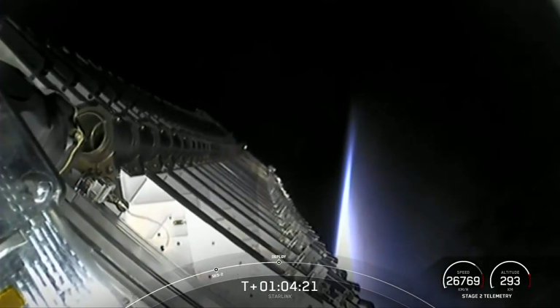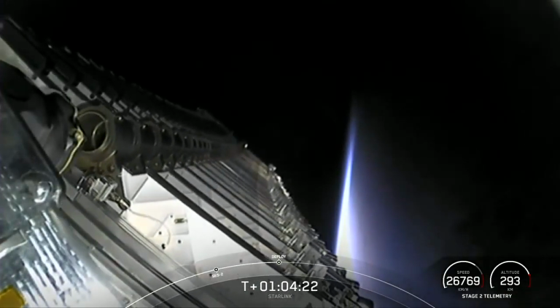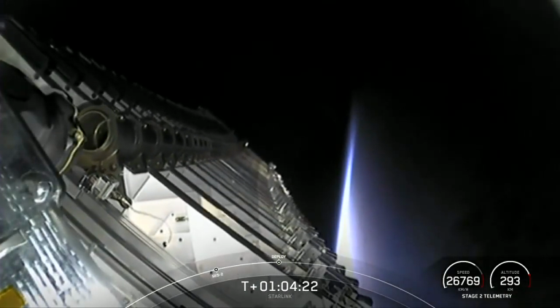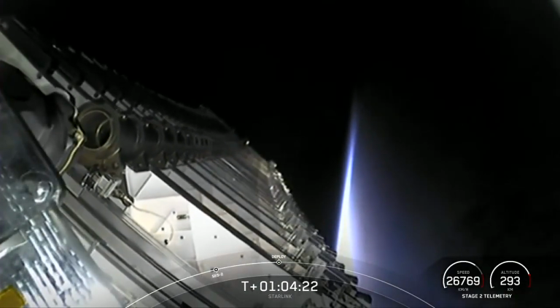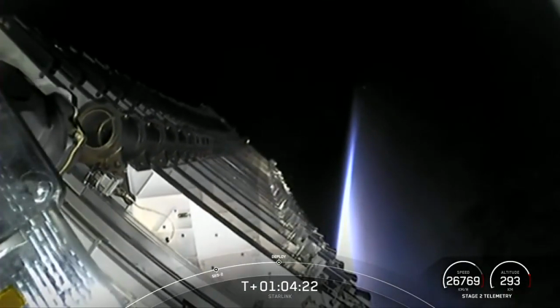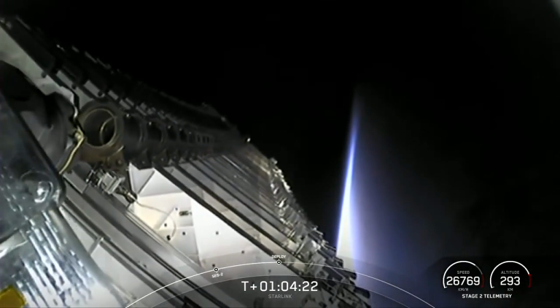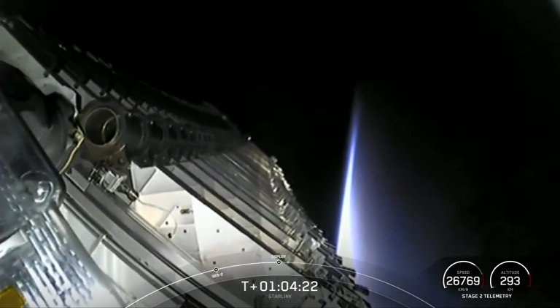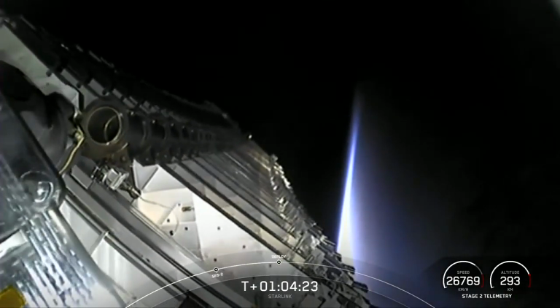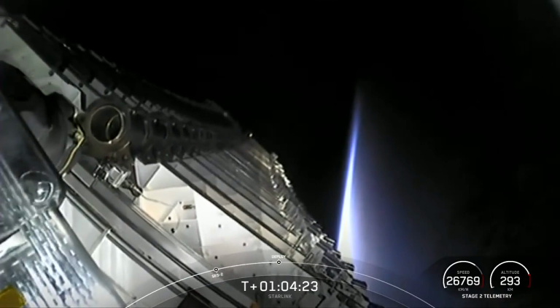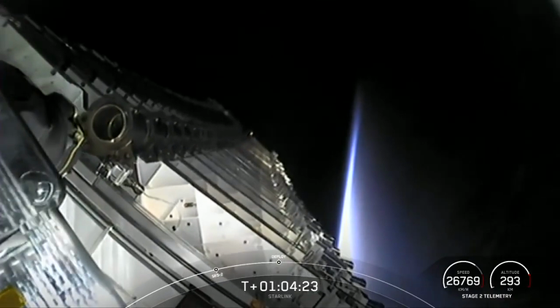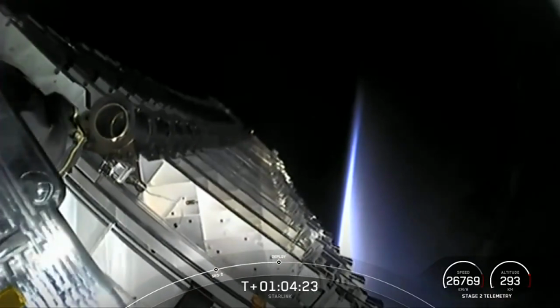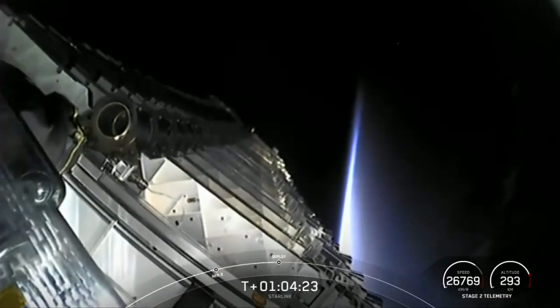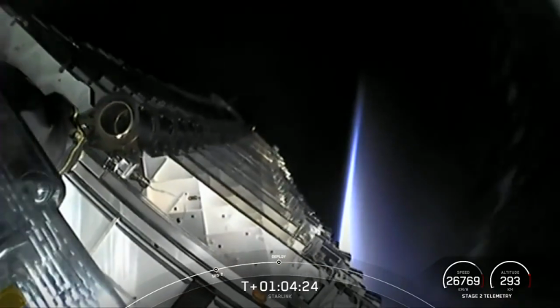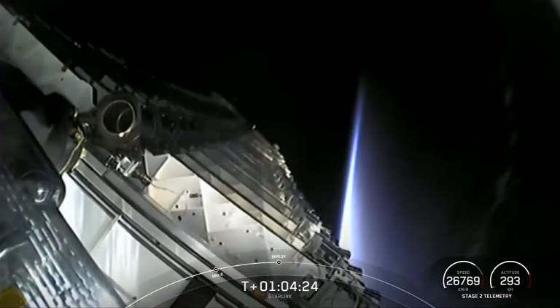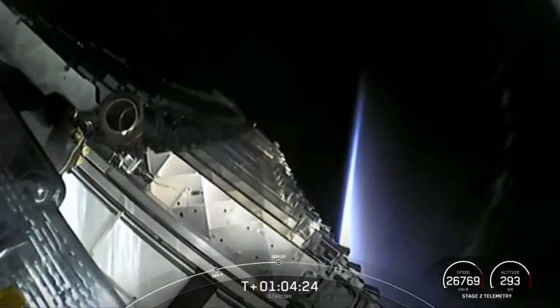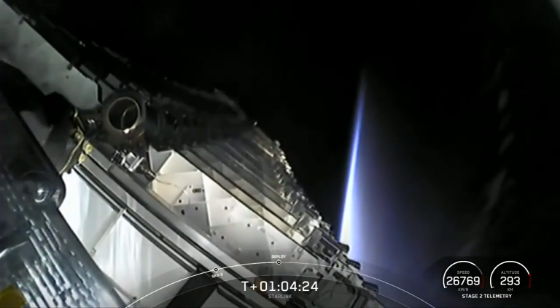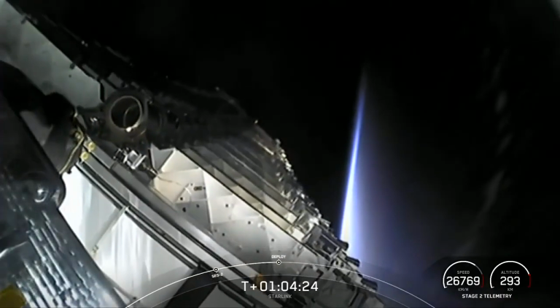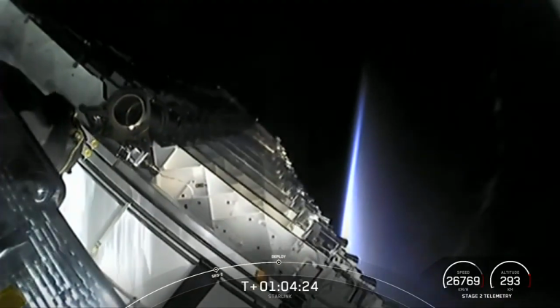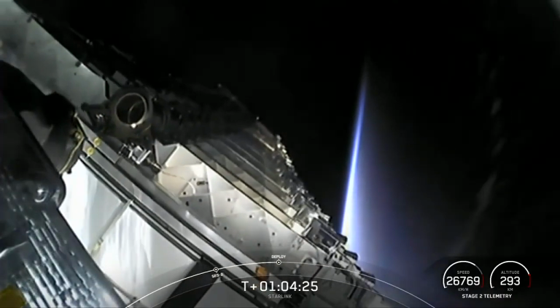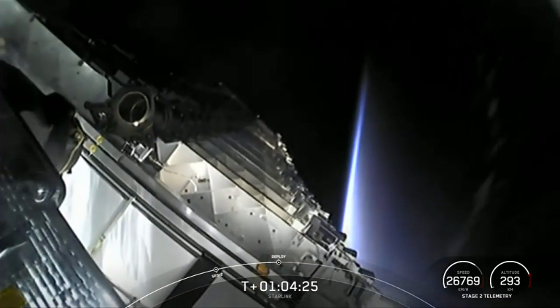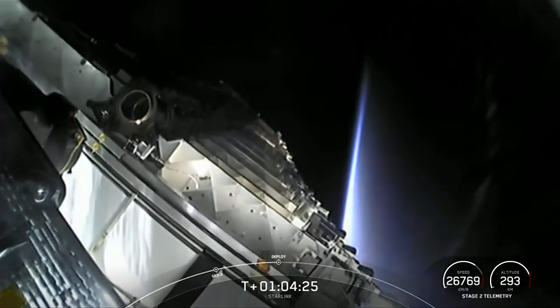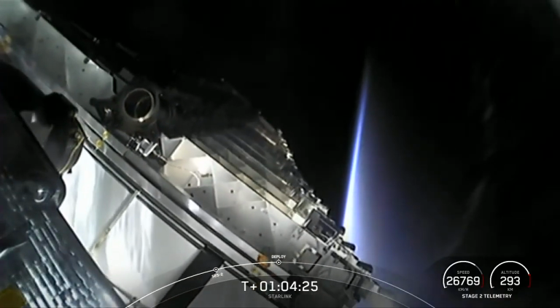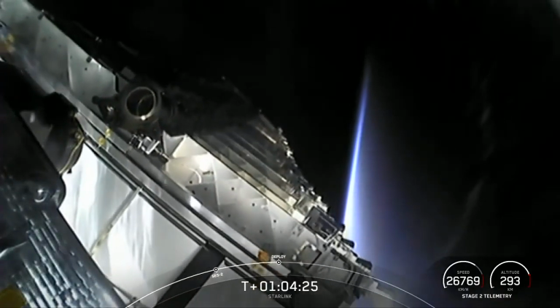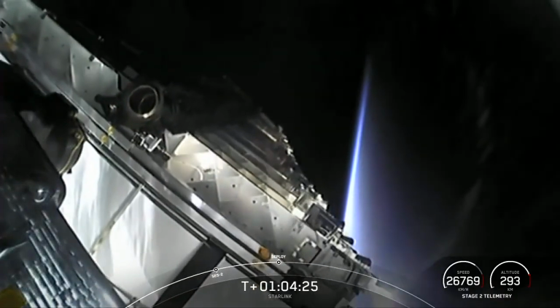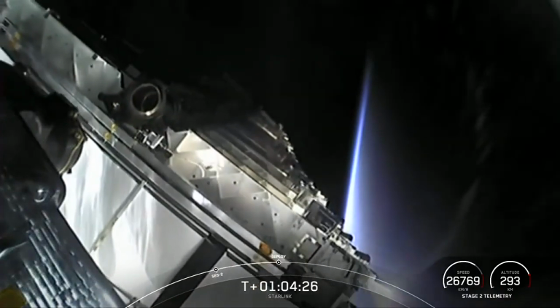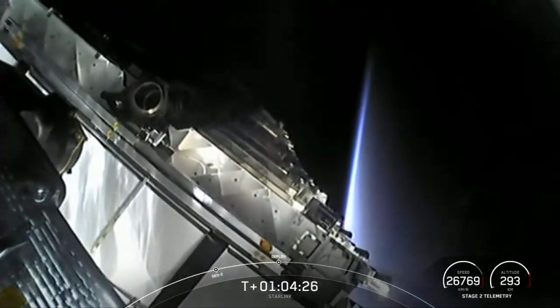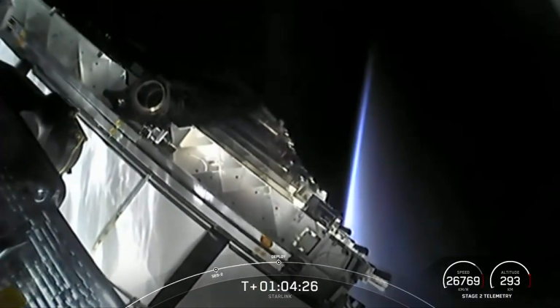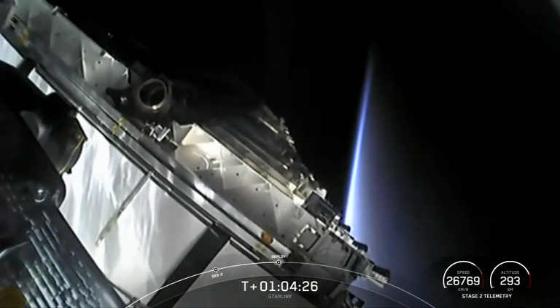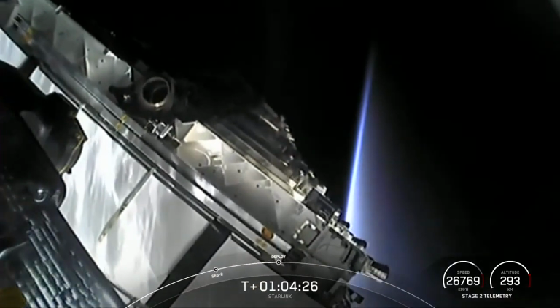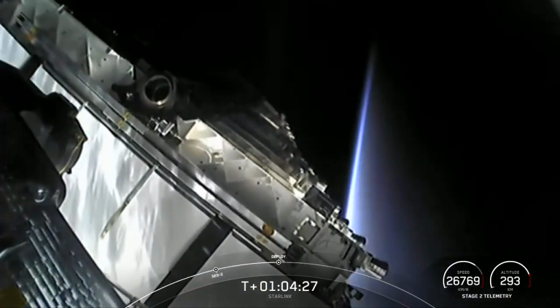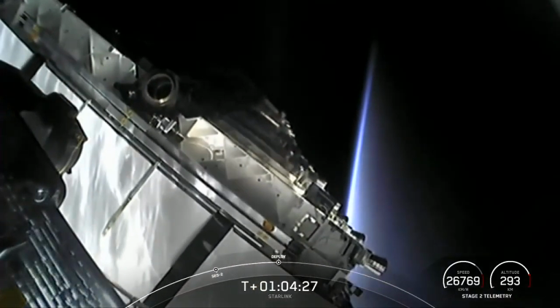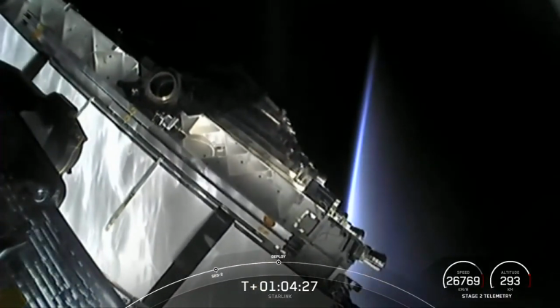Fantastic shot of the payload separating away with the horizon of planet Earth.